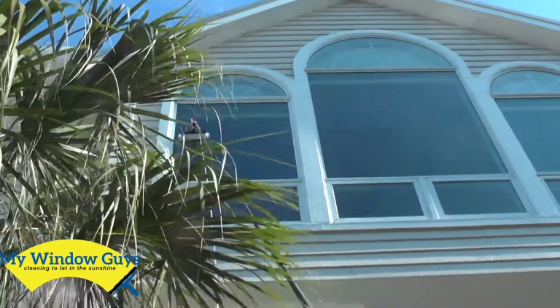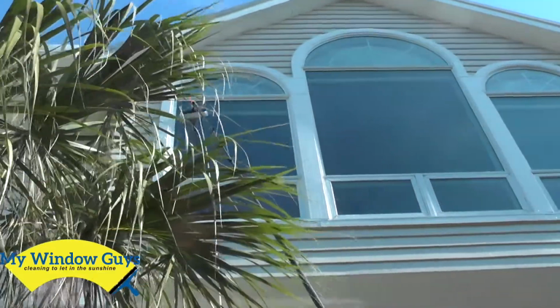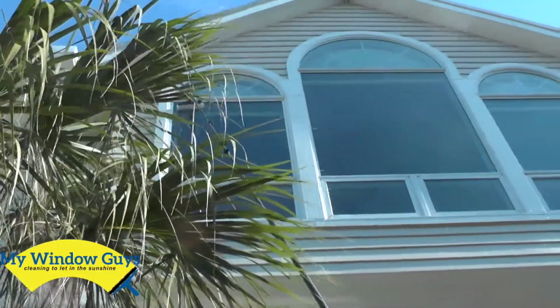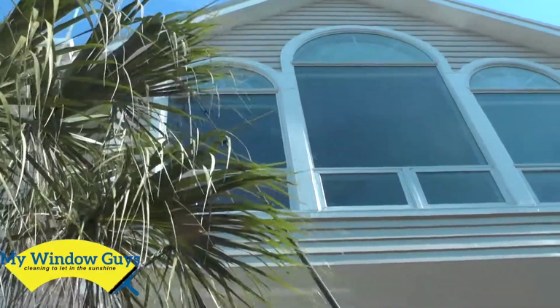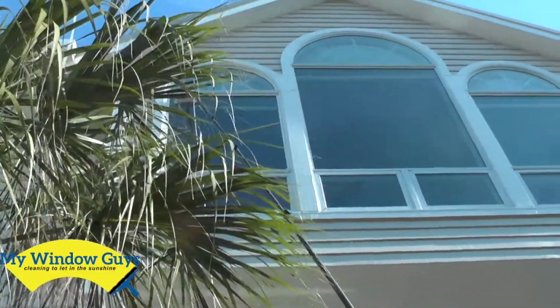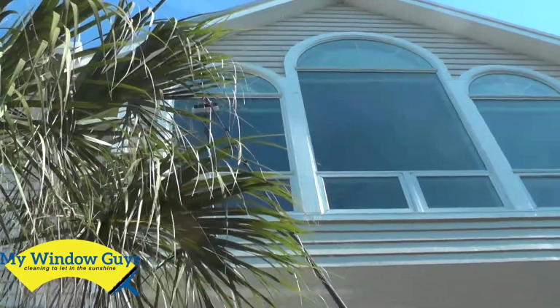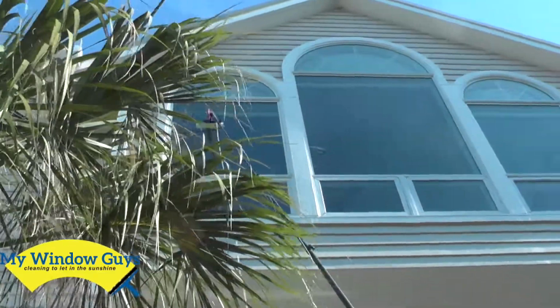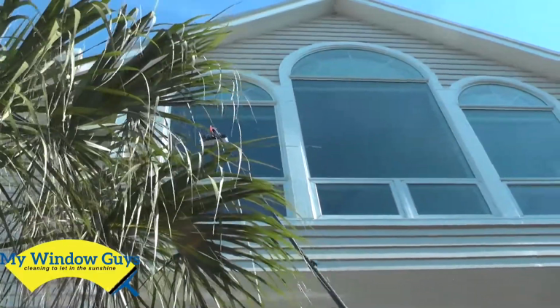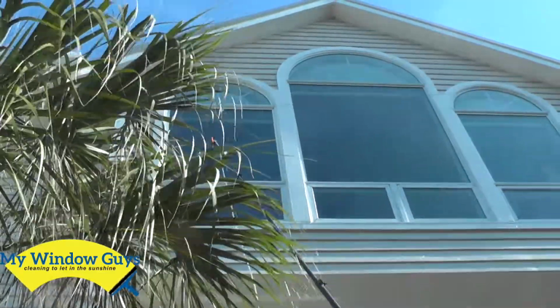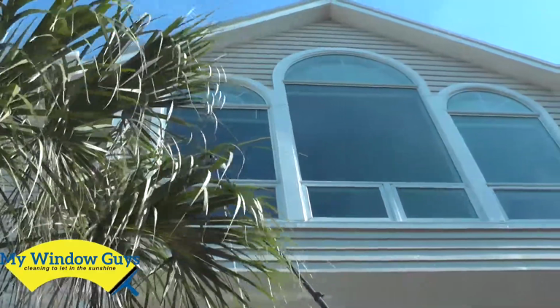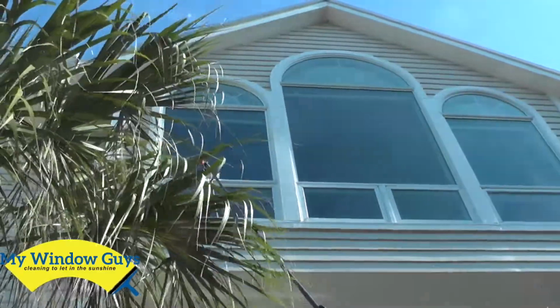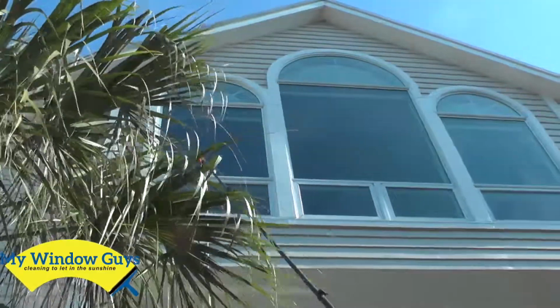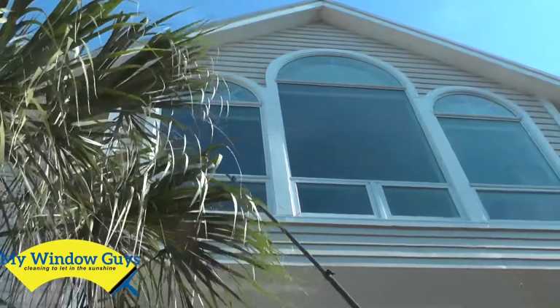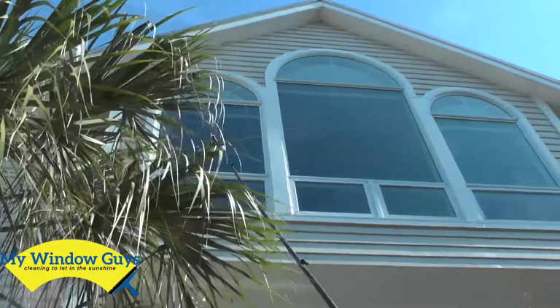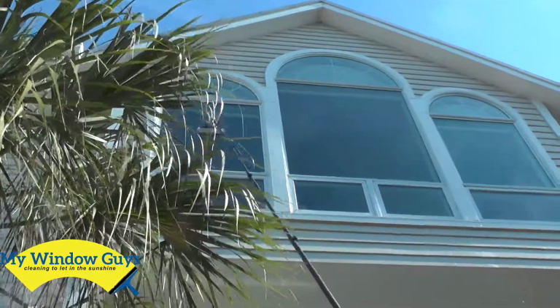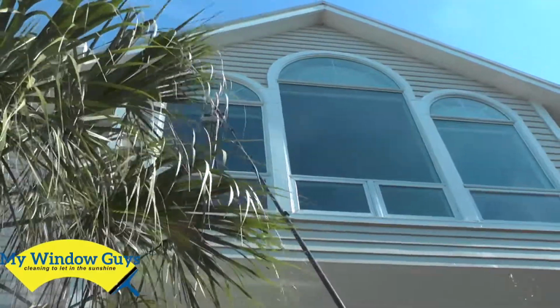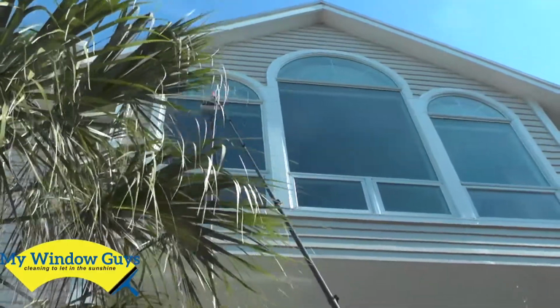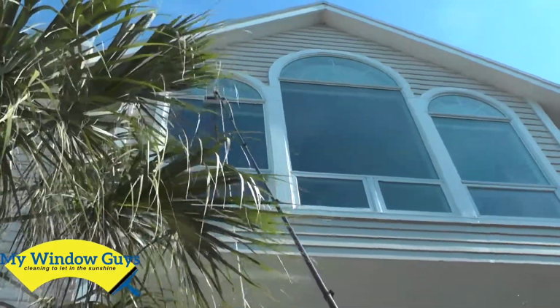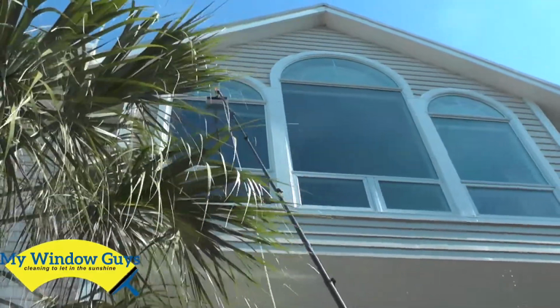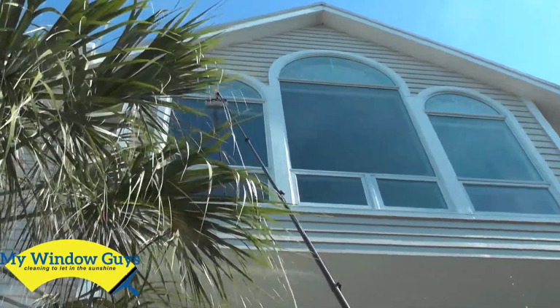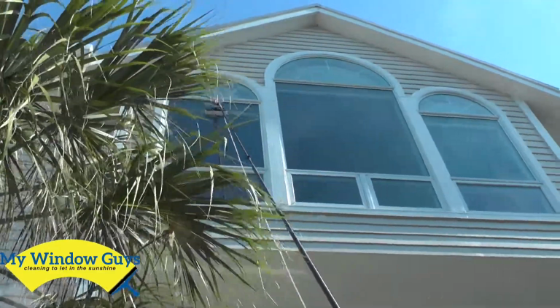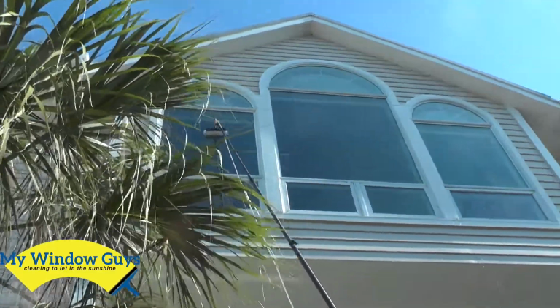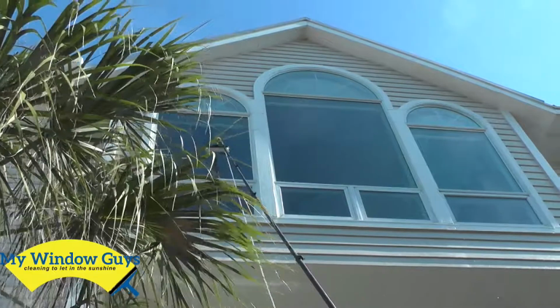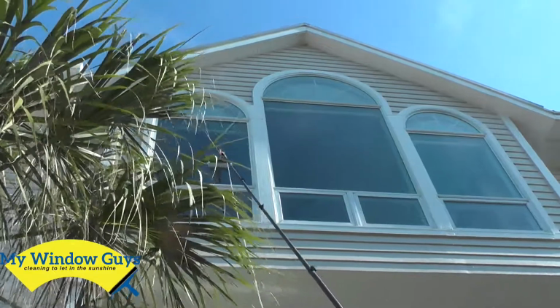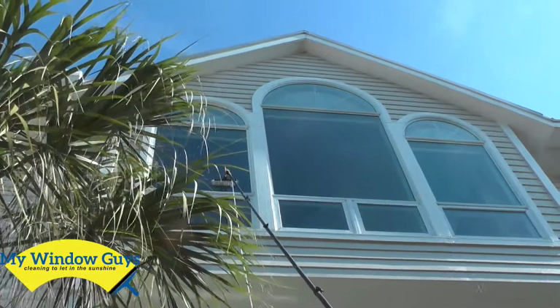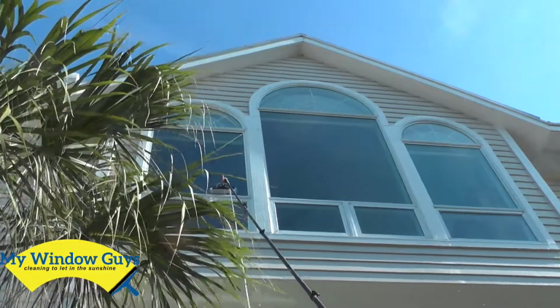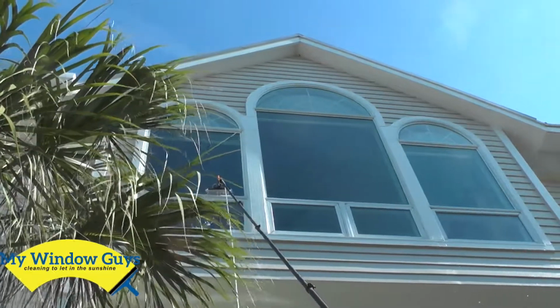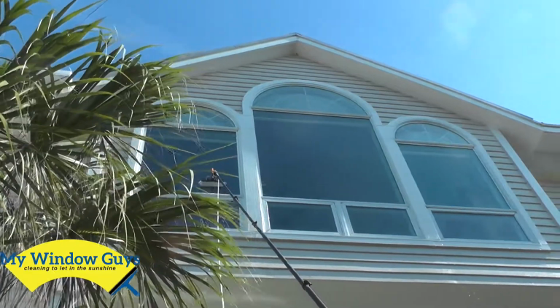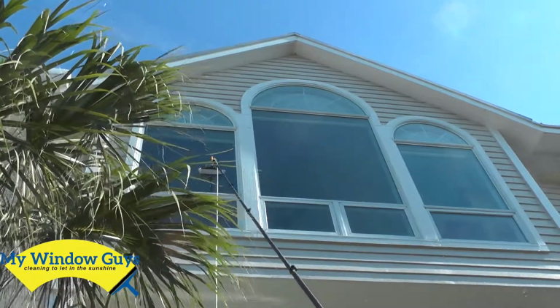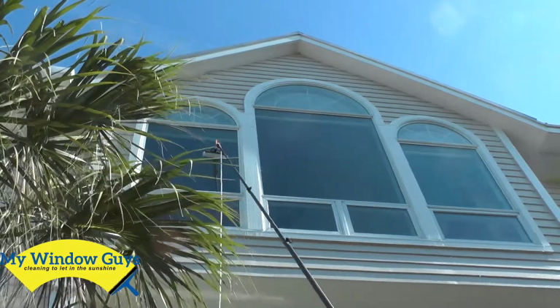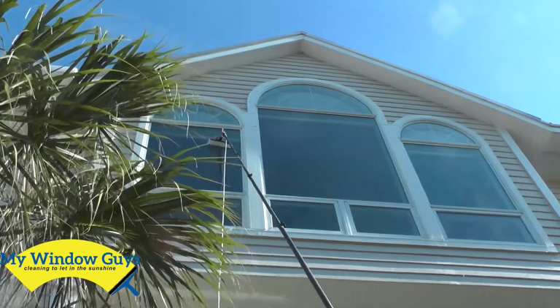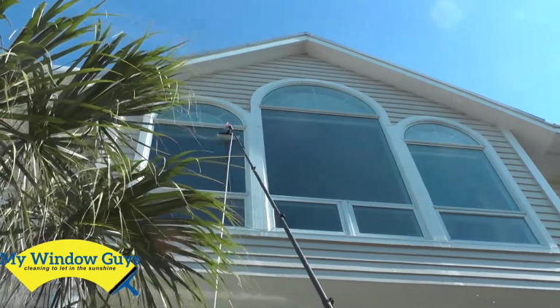My Window Guys, cleaning to let in the sunshine, coming to you from KC Key.